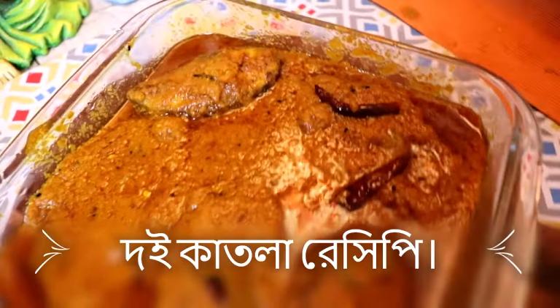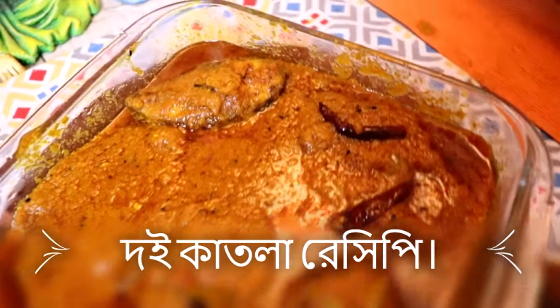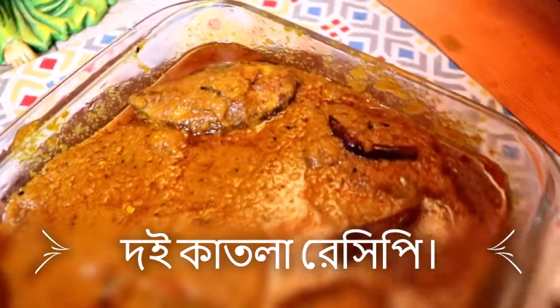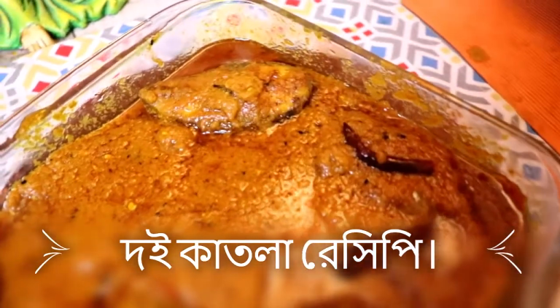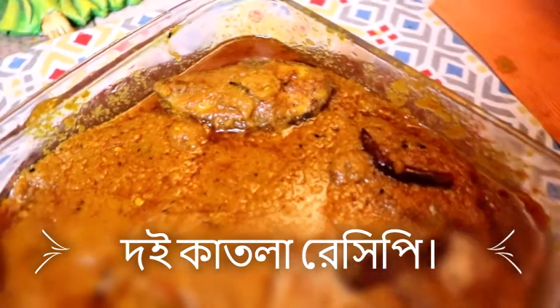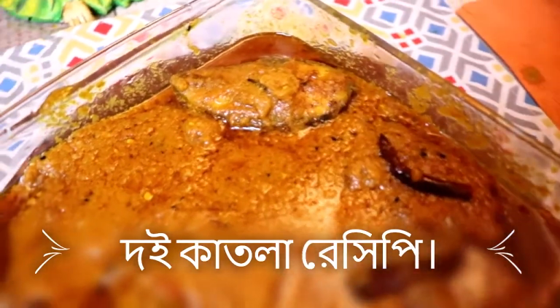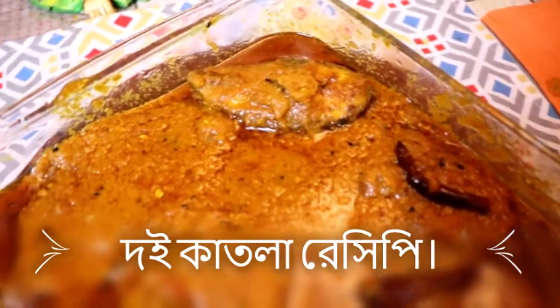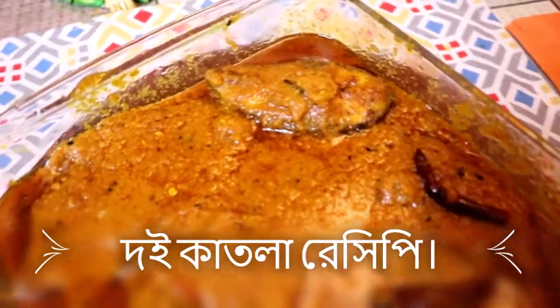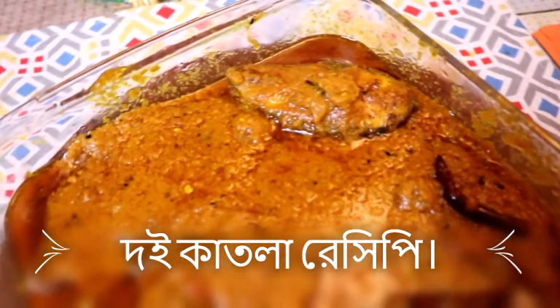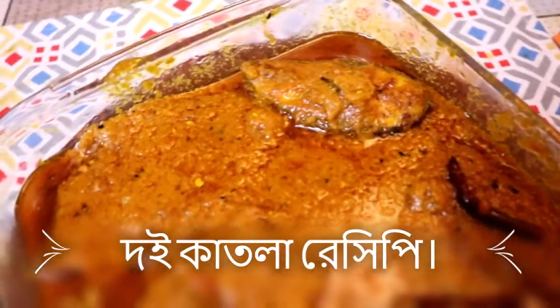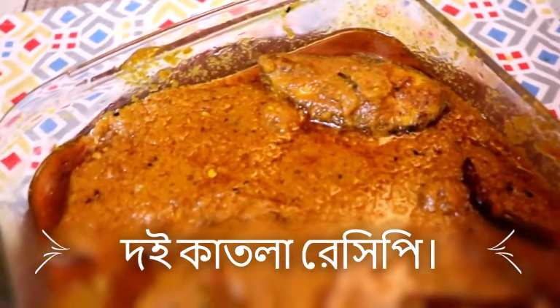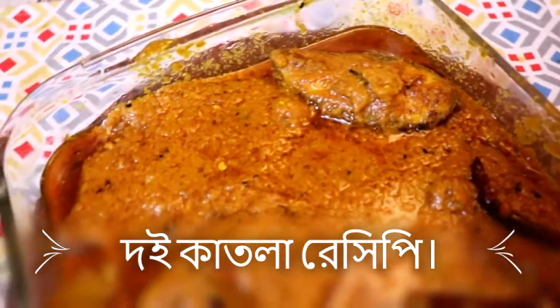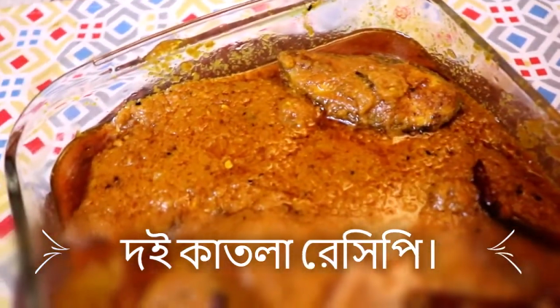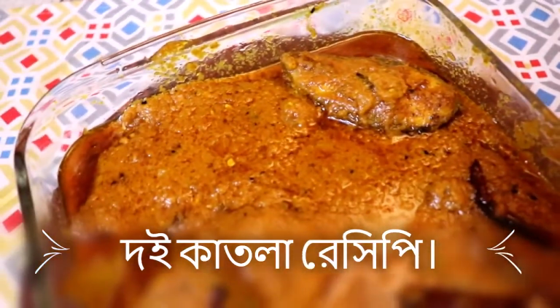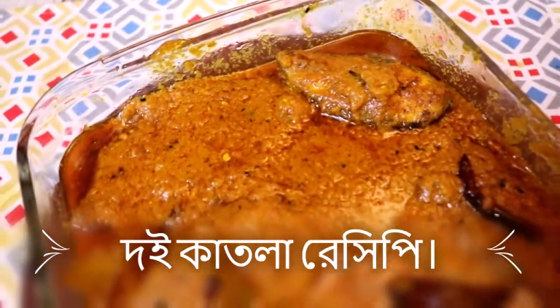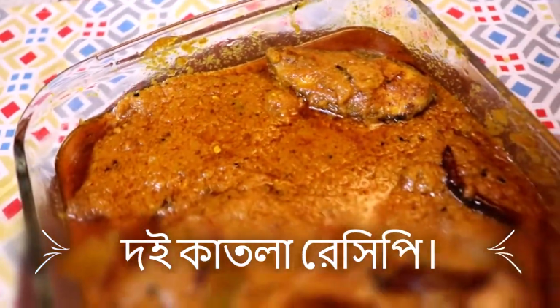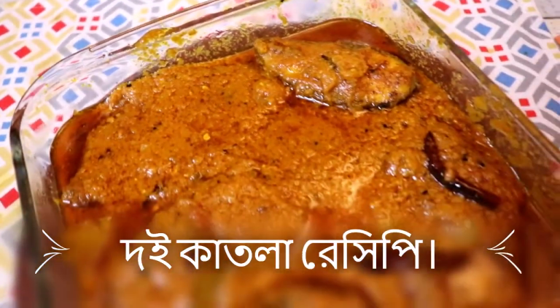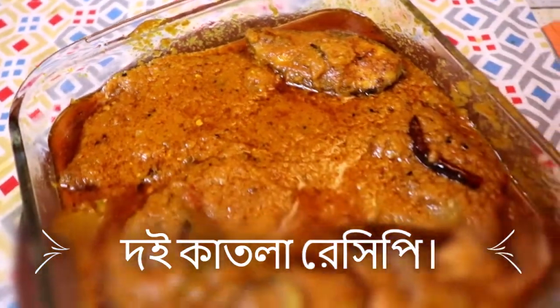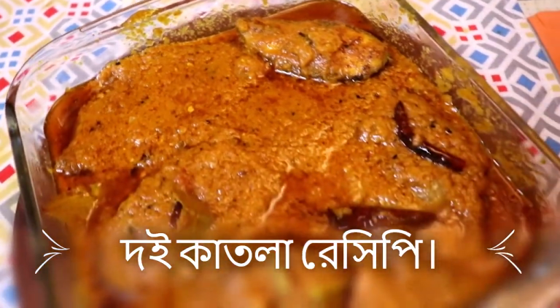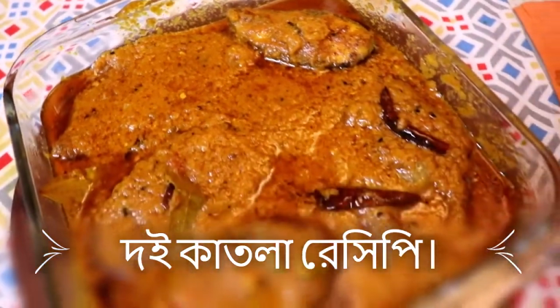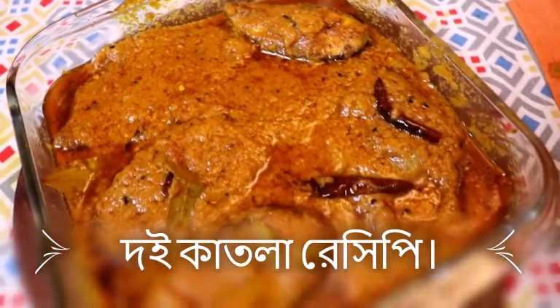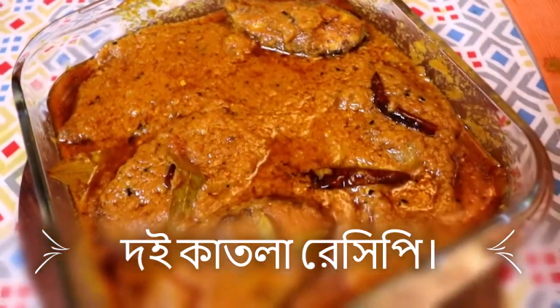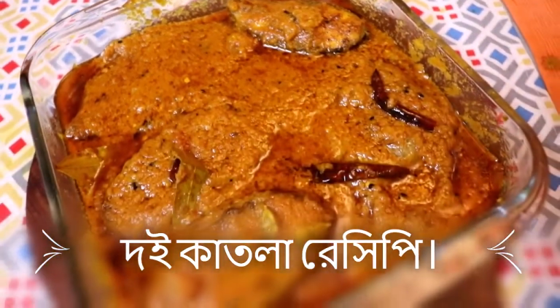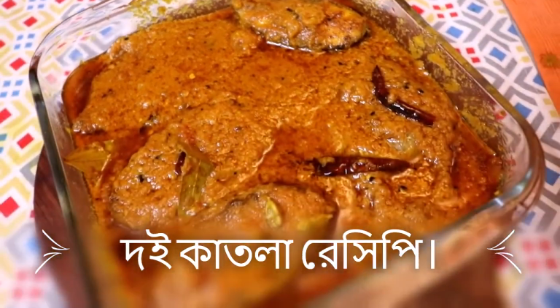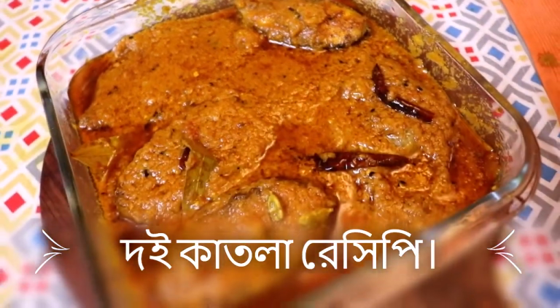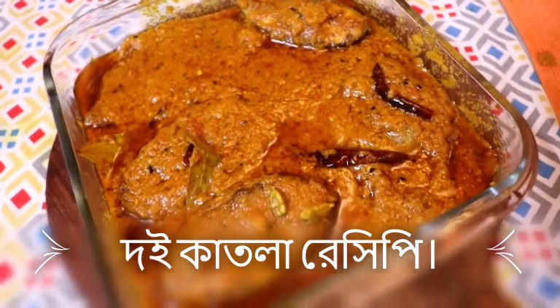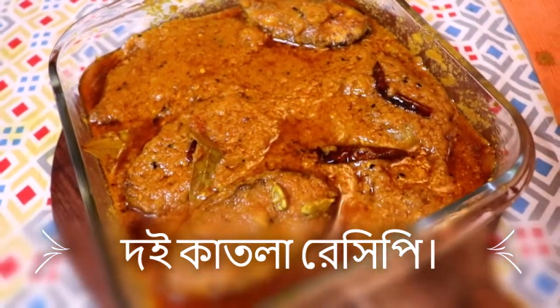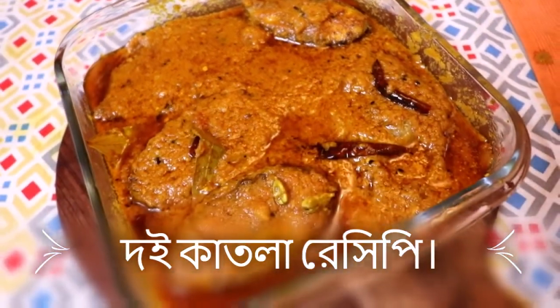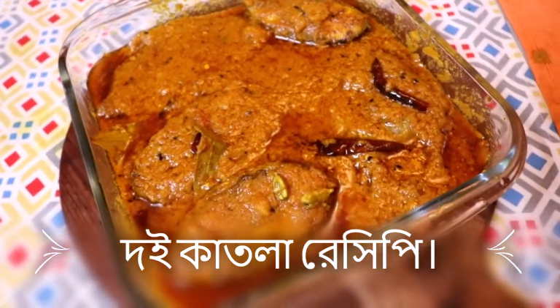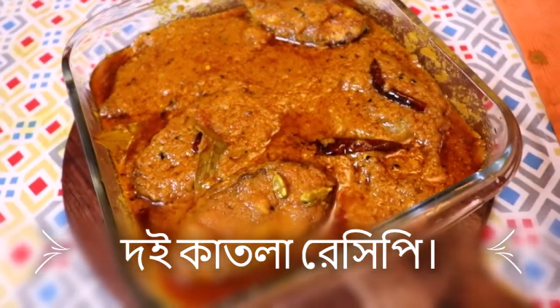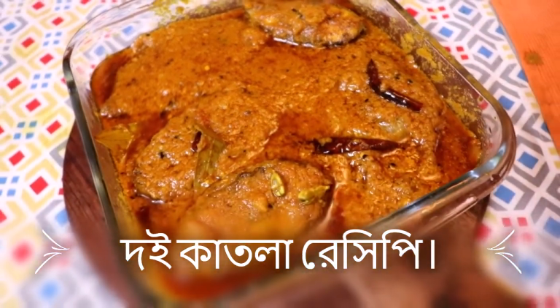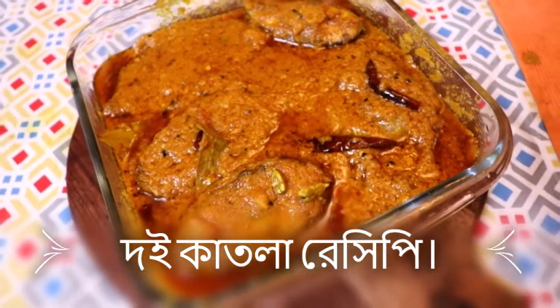Hey everyone, what are you doing? Today, I'm going to show you the recipe for two of them.